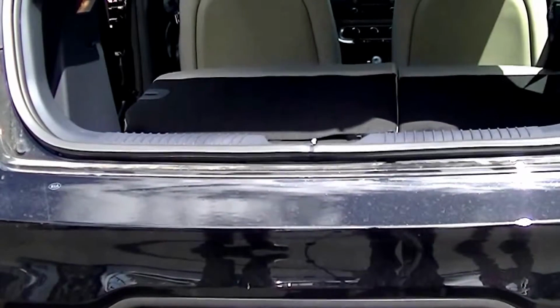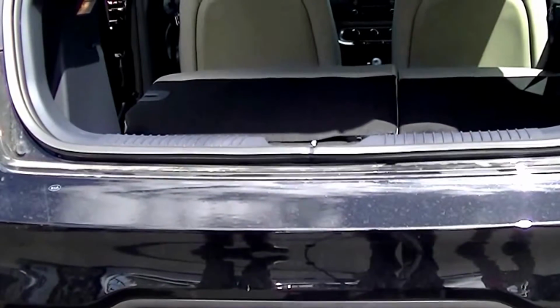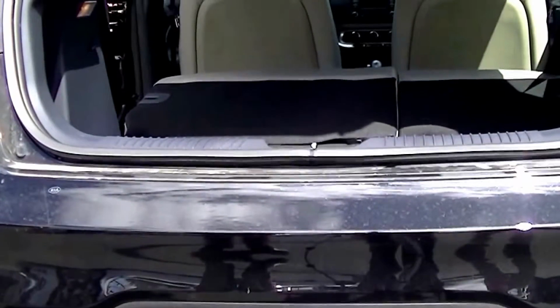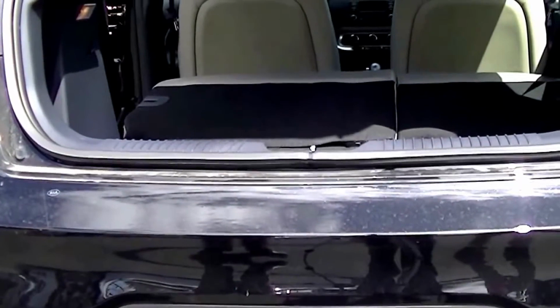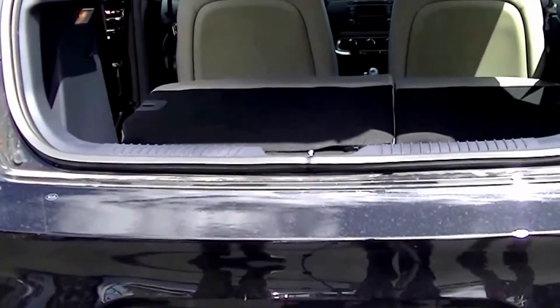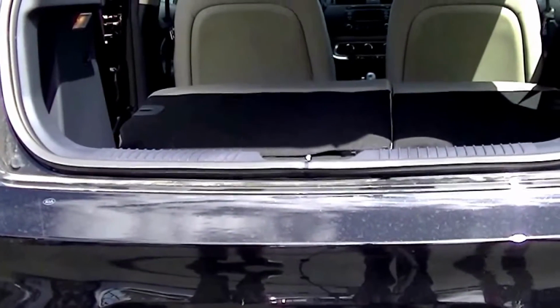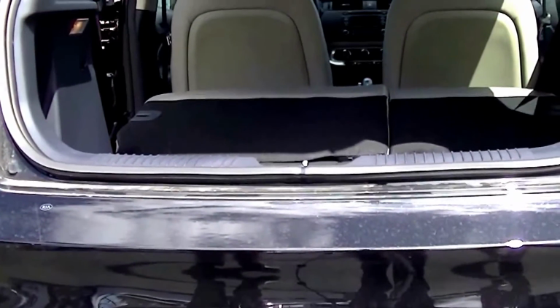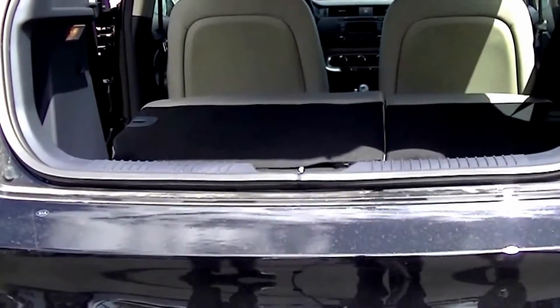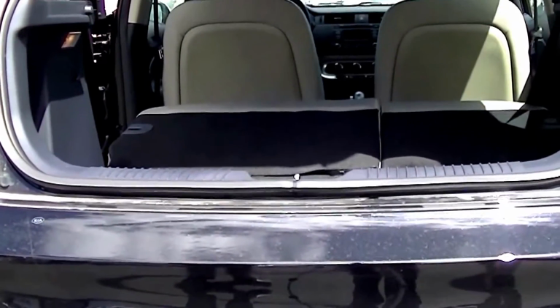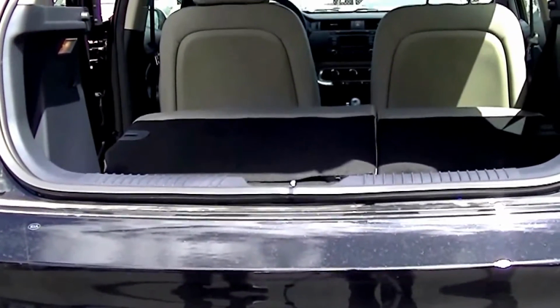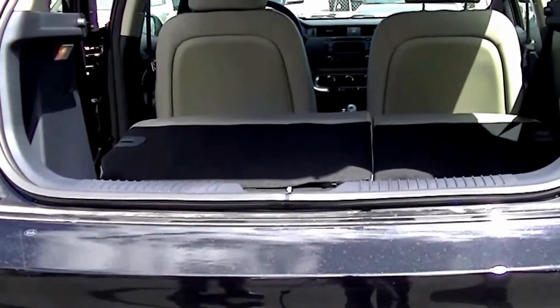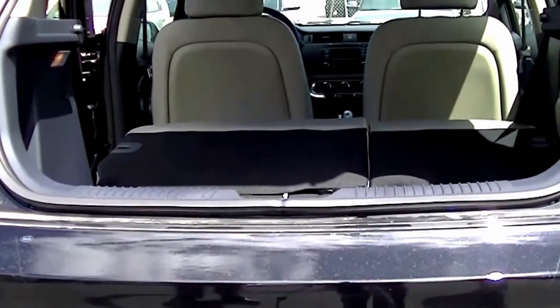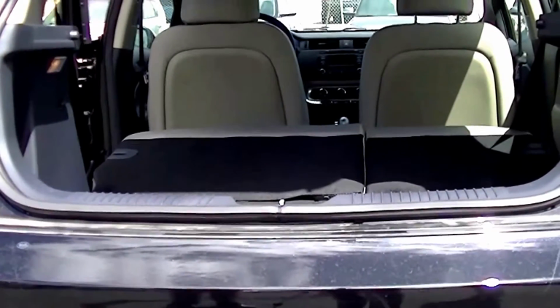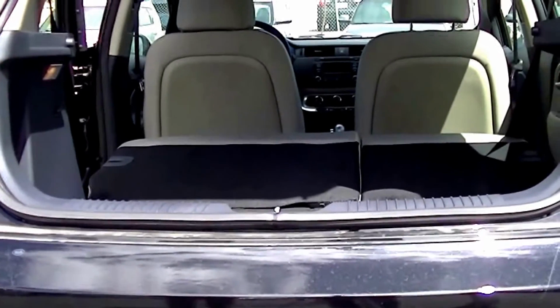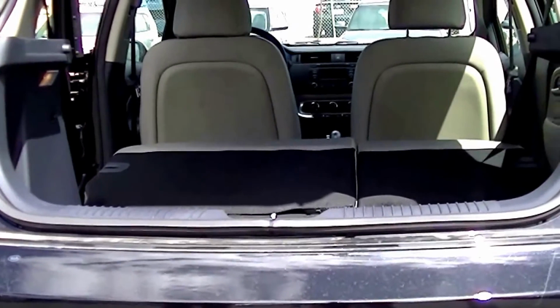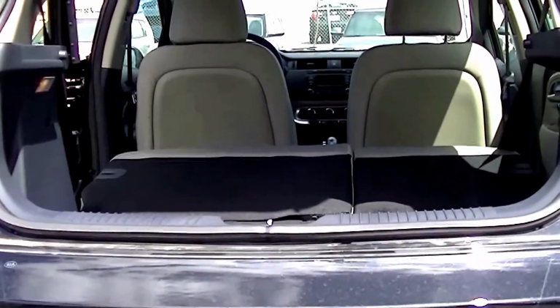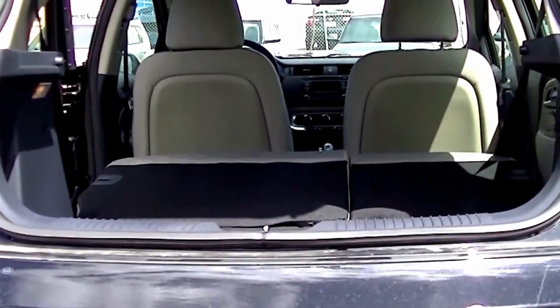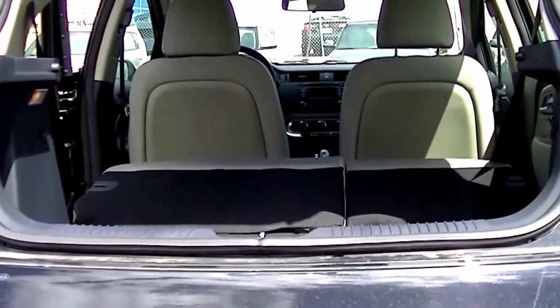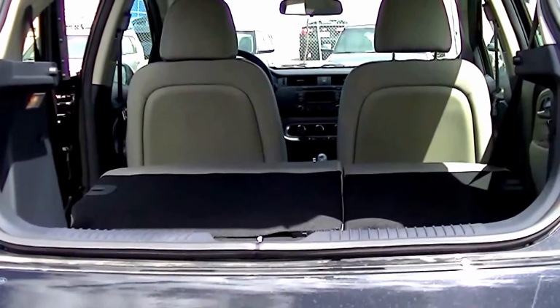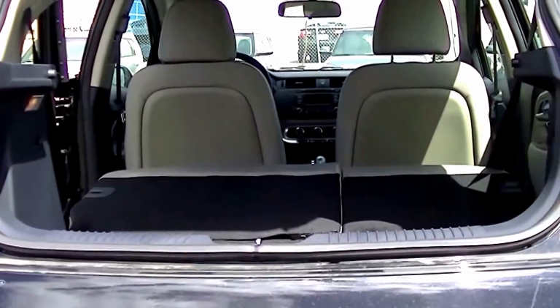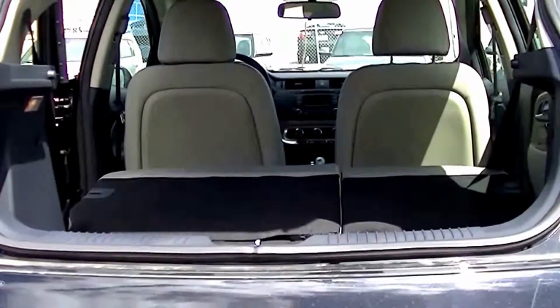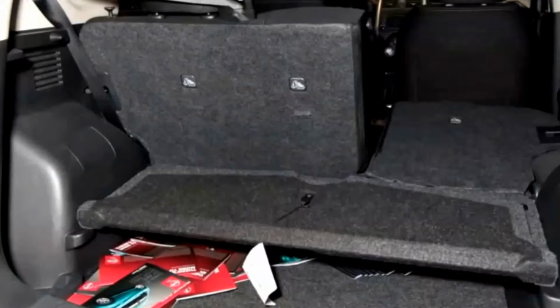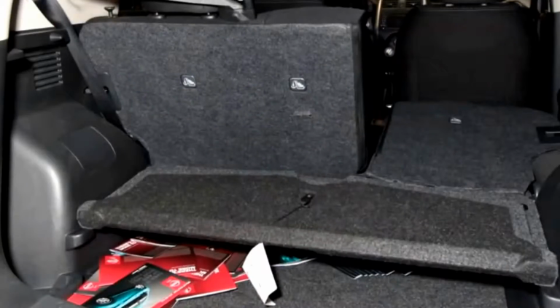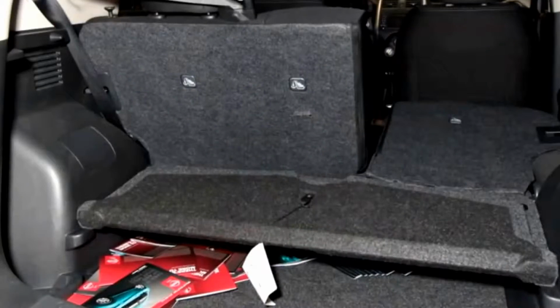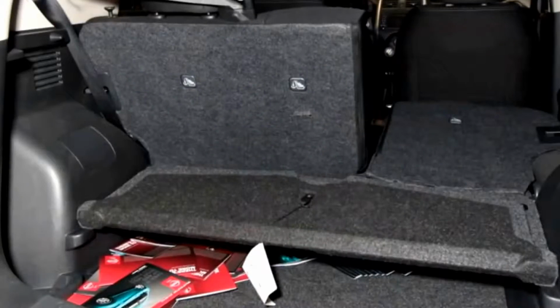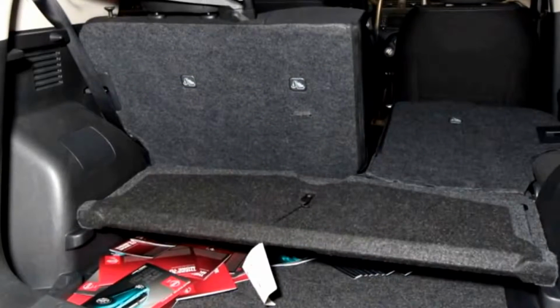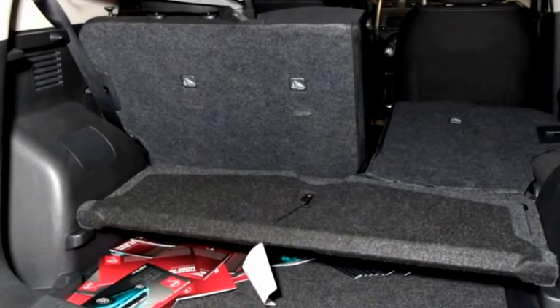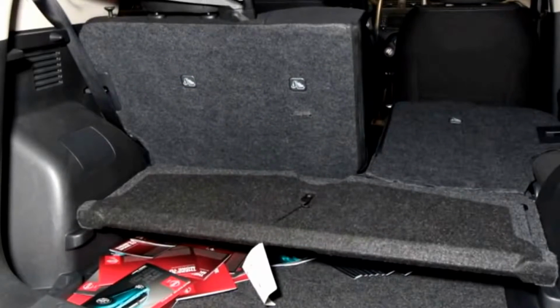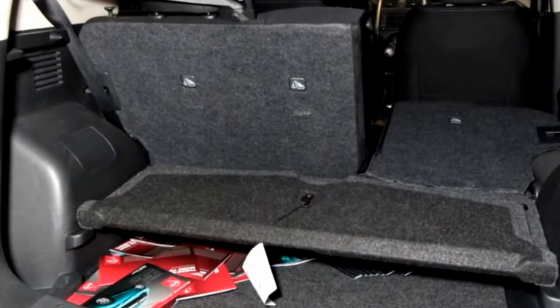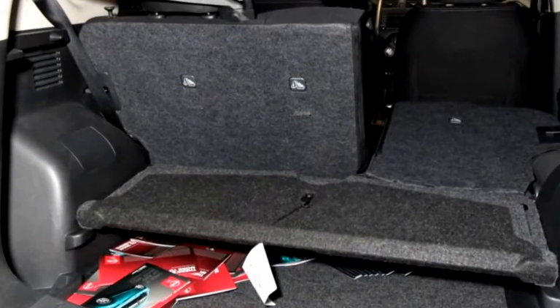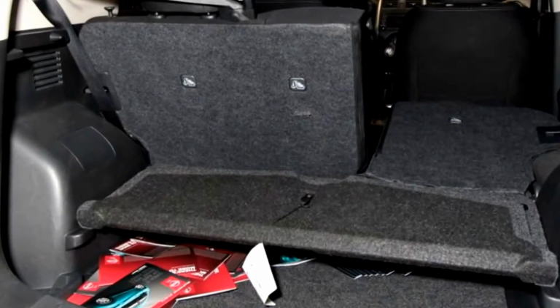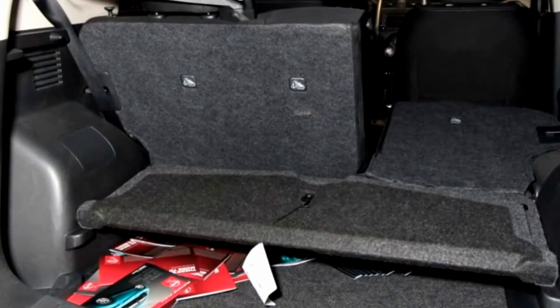With its rear seats folded down, the Rio hatchback comes with a larger trunk than the Nissan Versa Note.